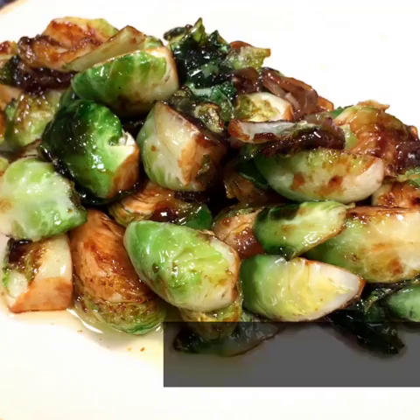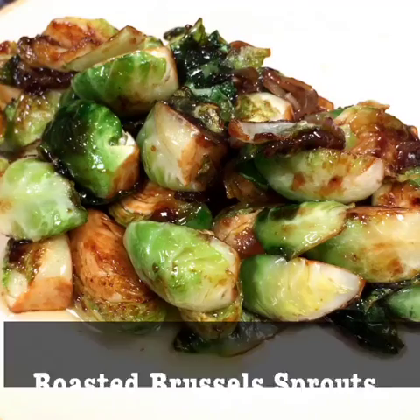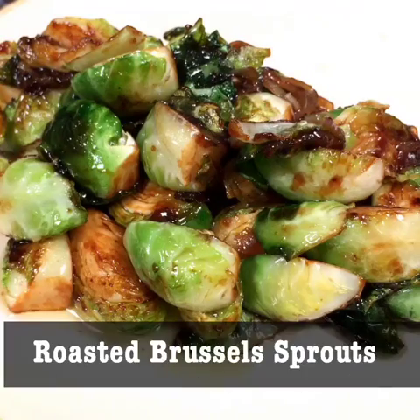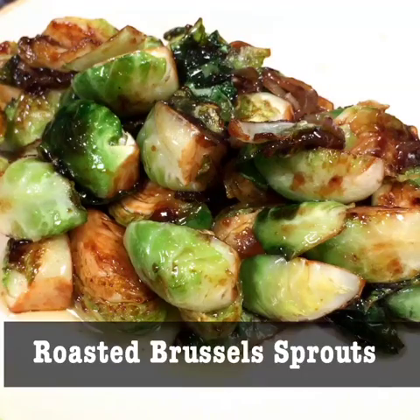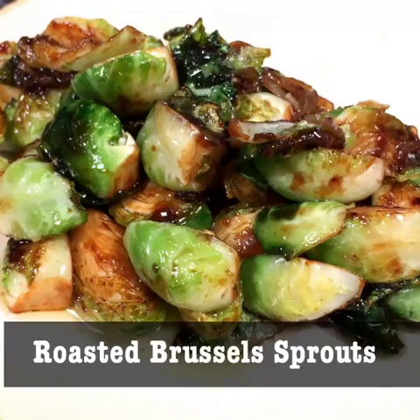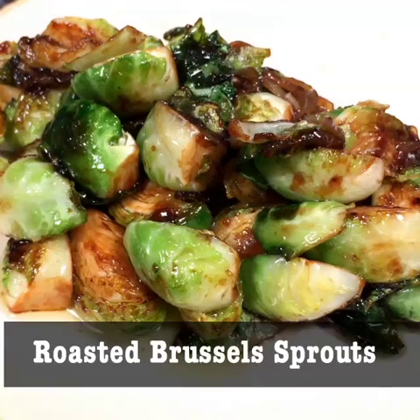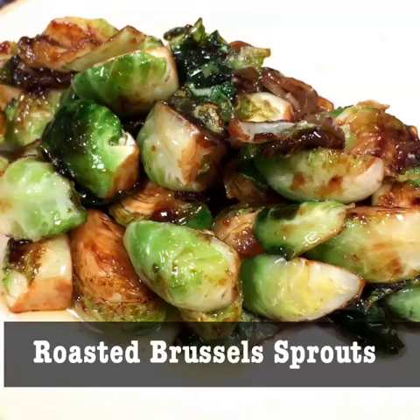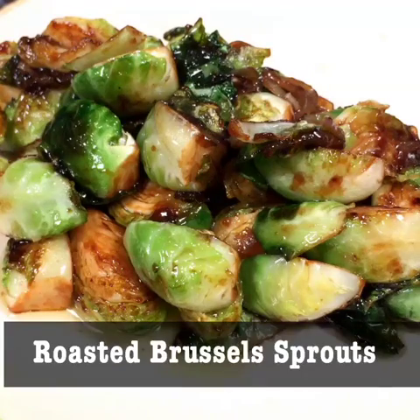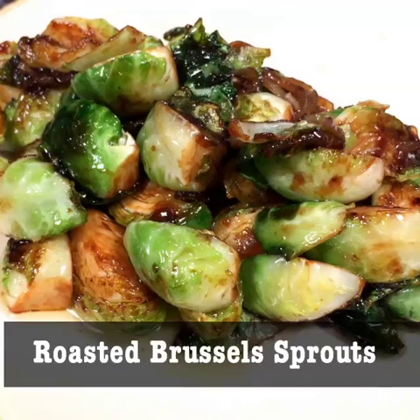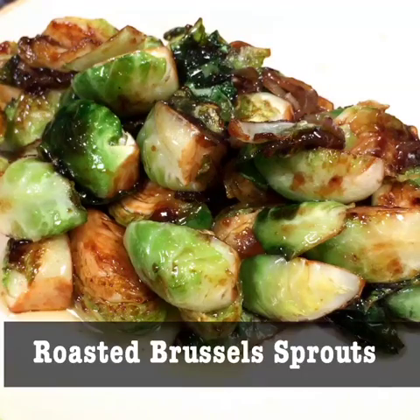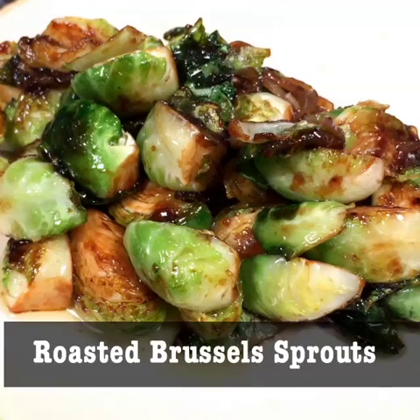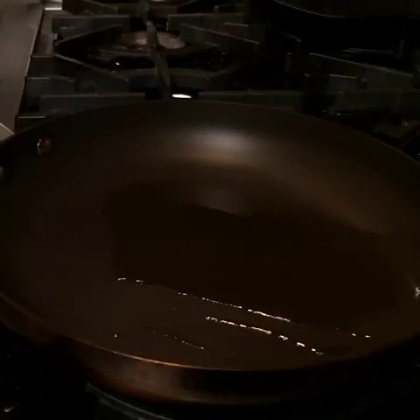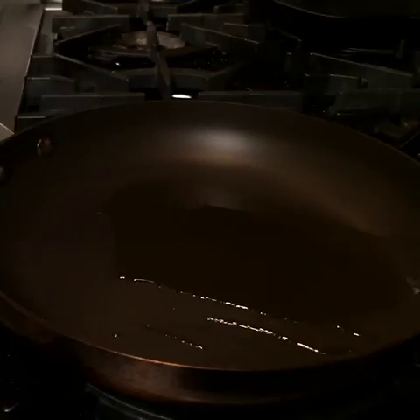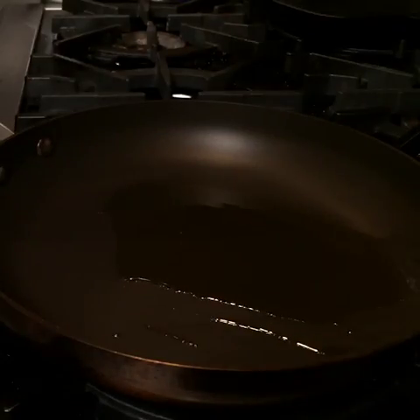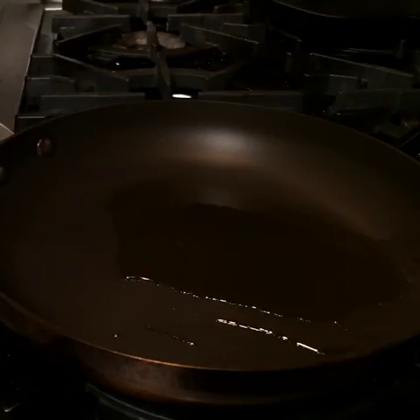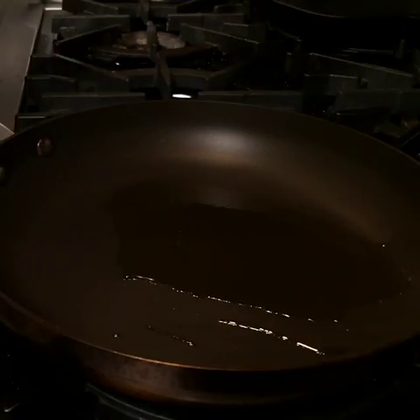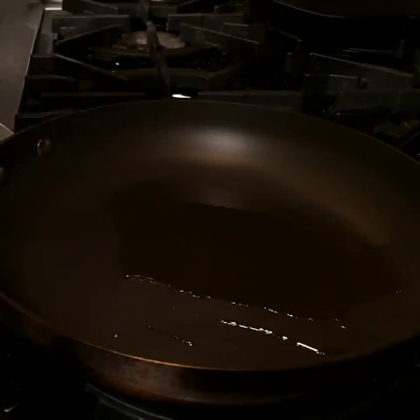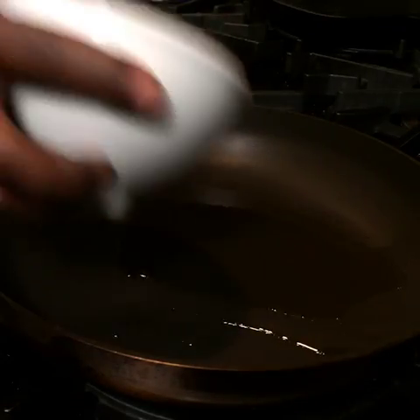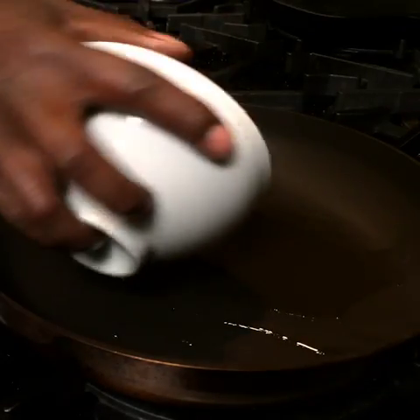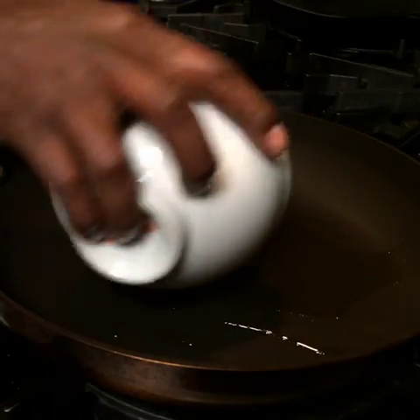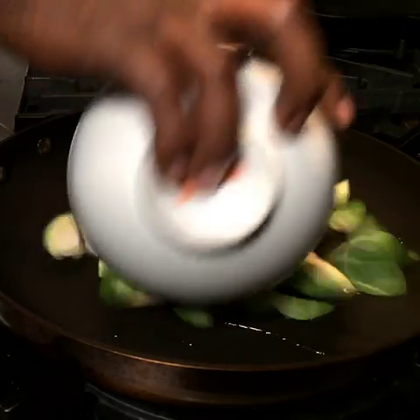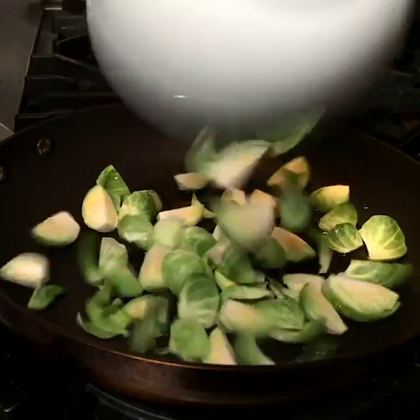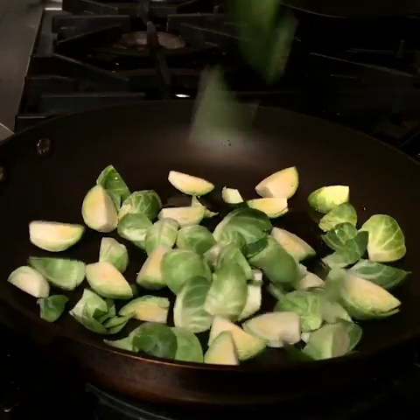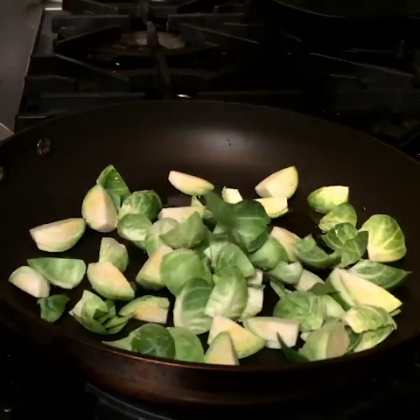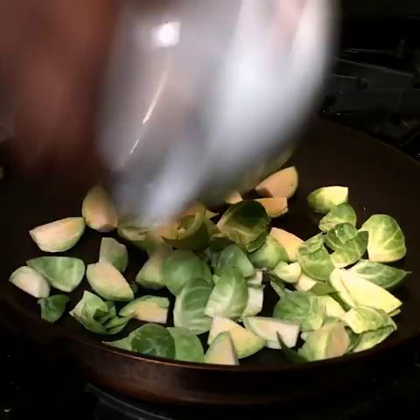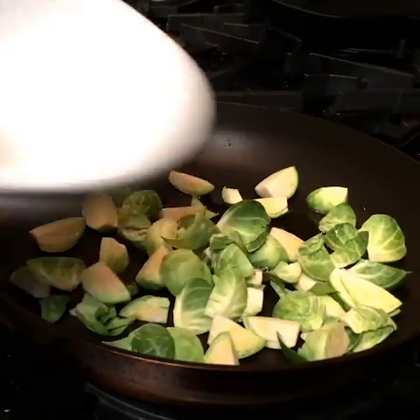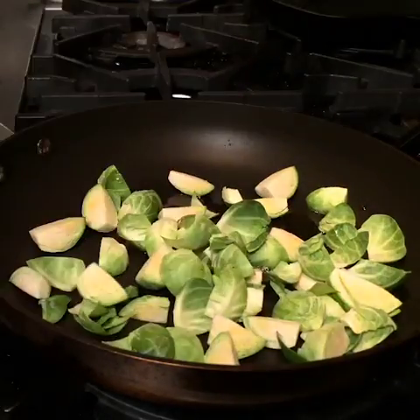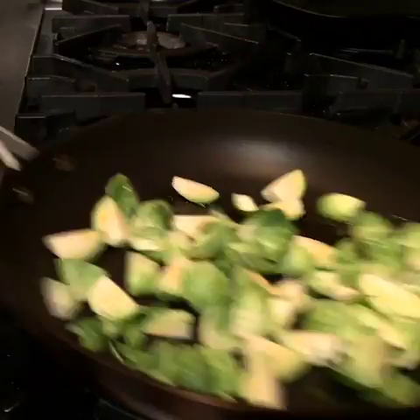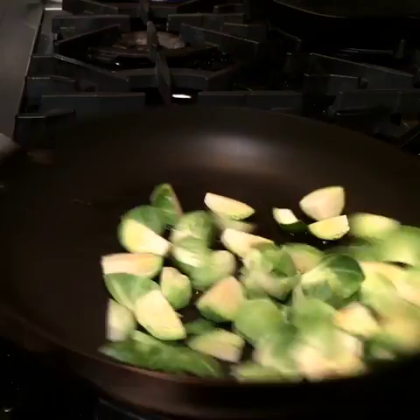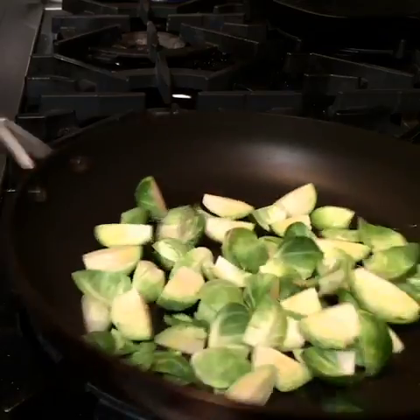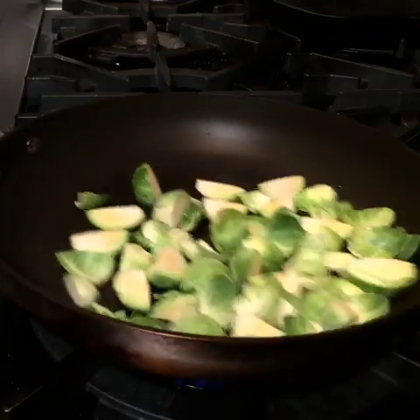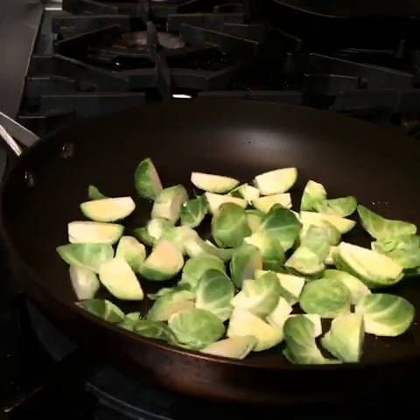How to roast Brussels sprouts. You have some oil in the pan — you don't want to crowd the pan. That's step number one.